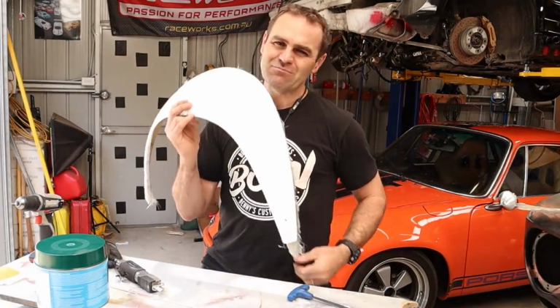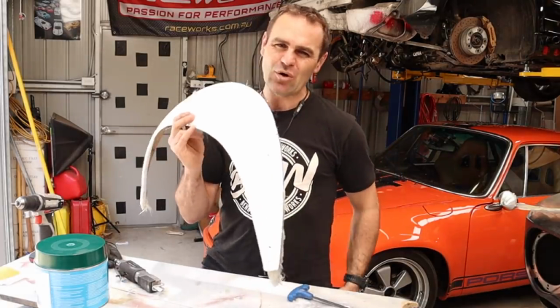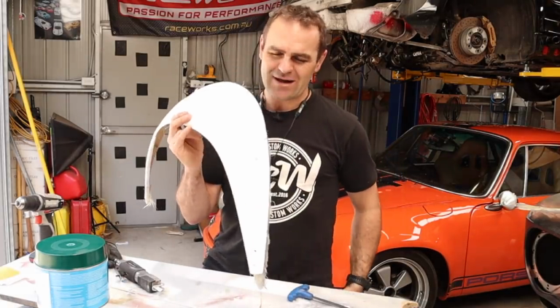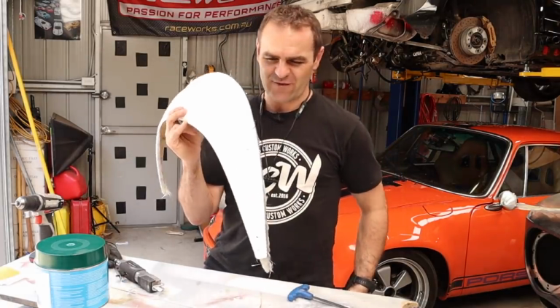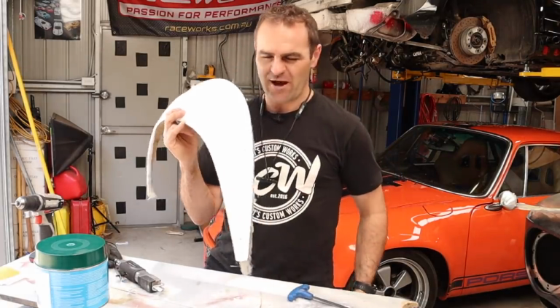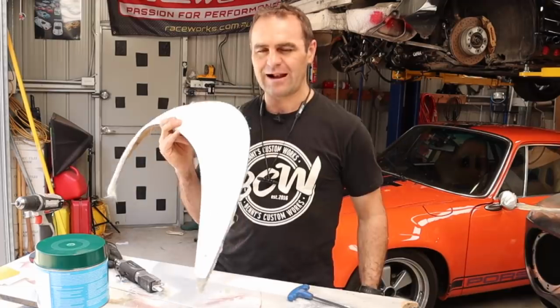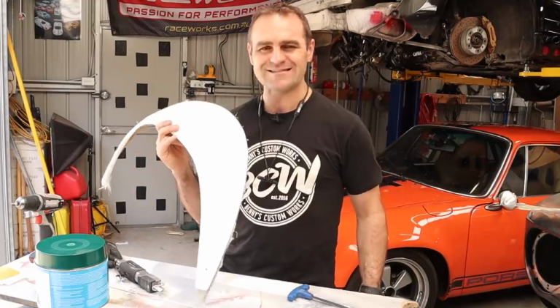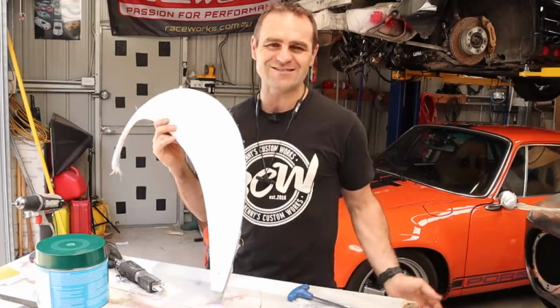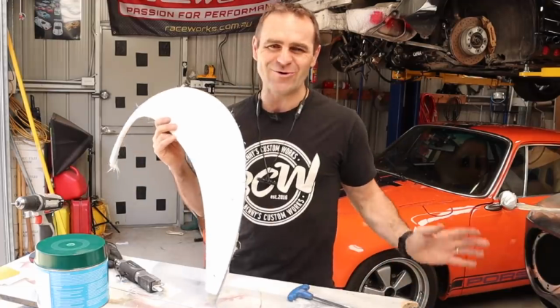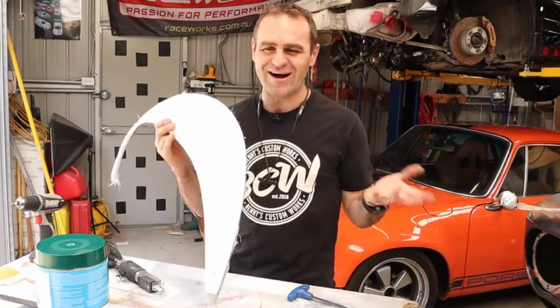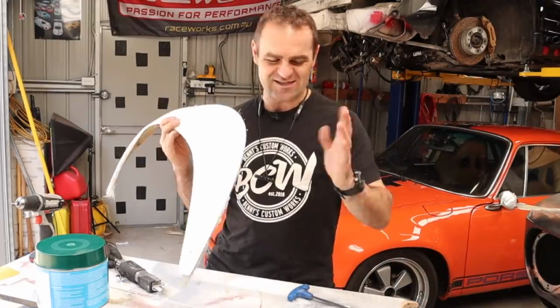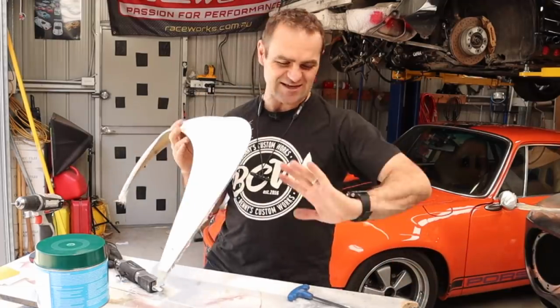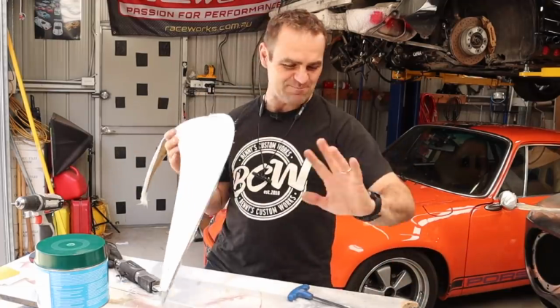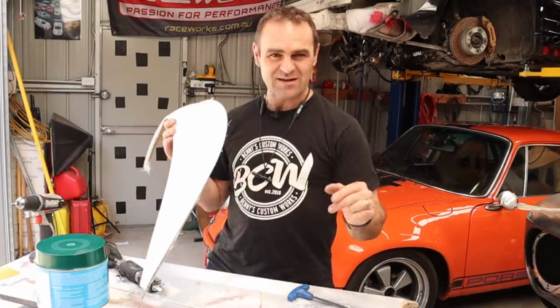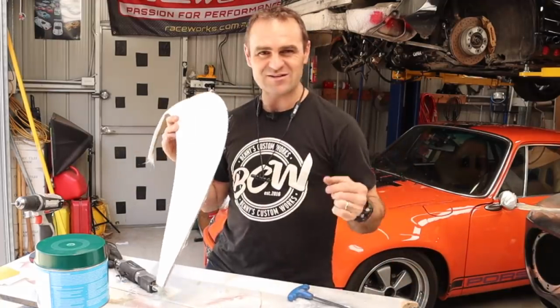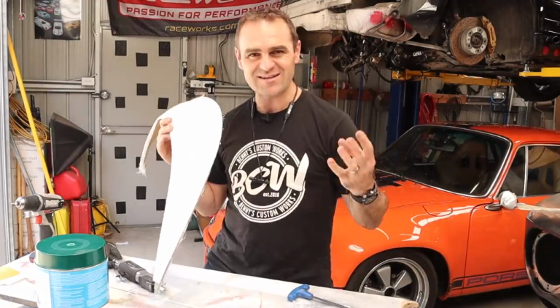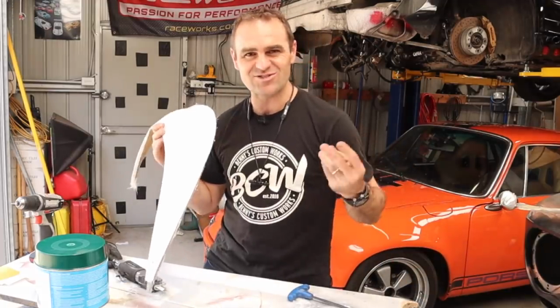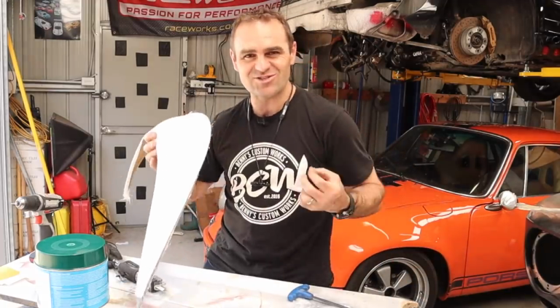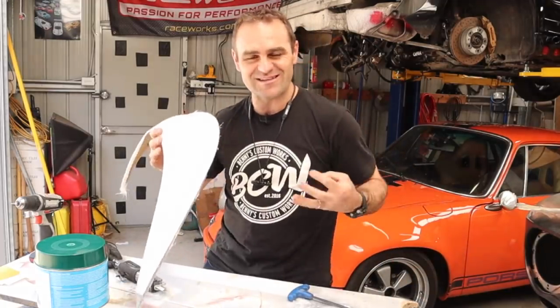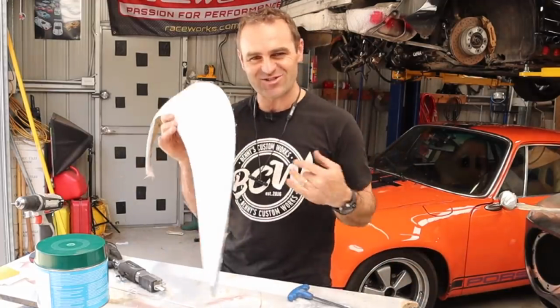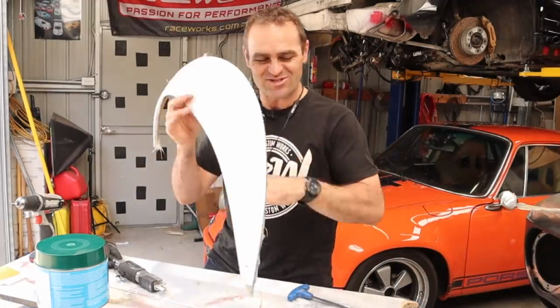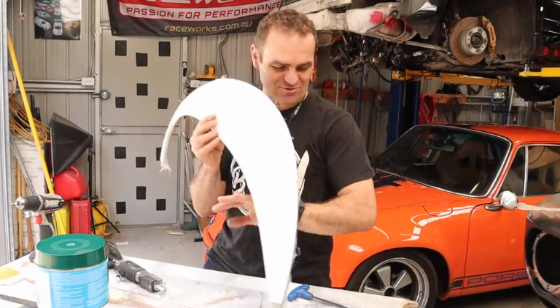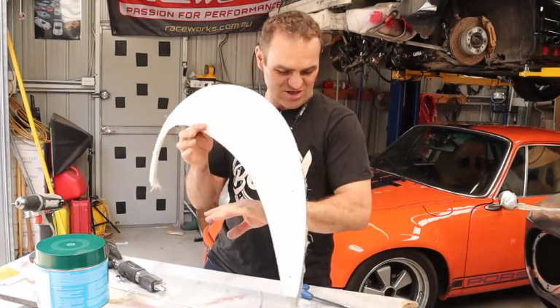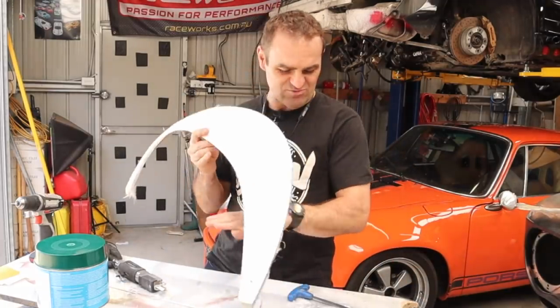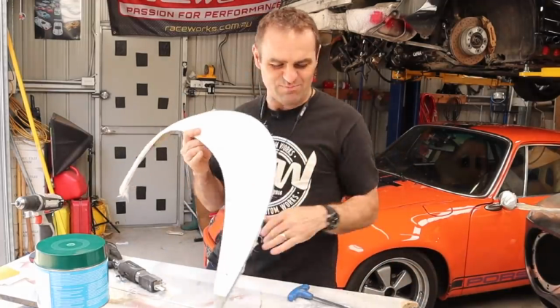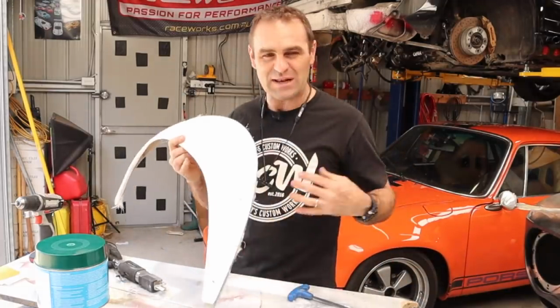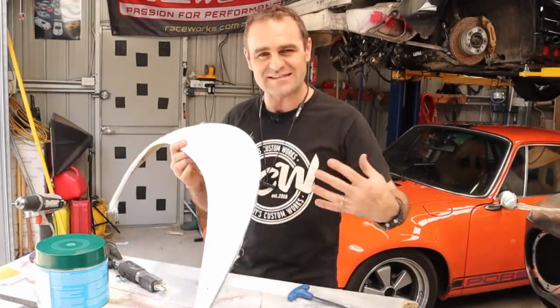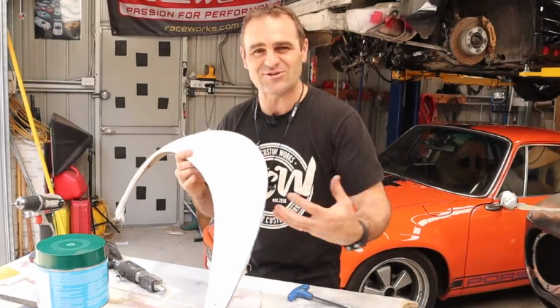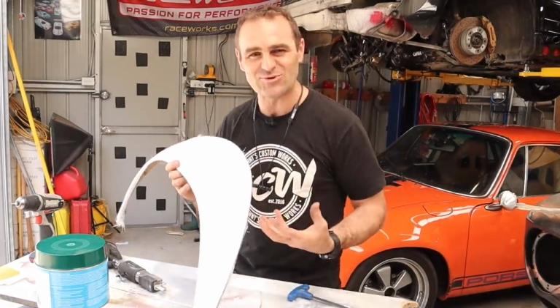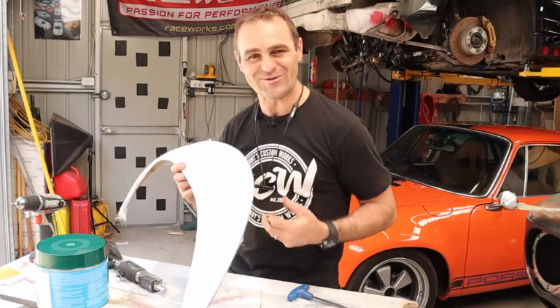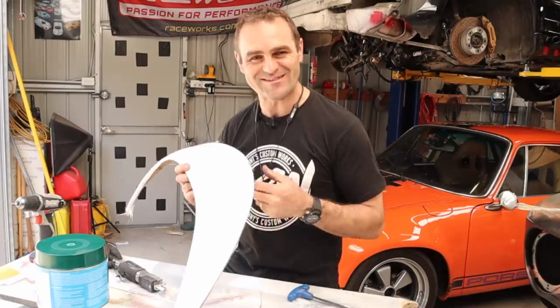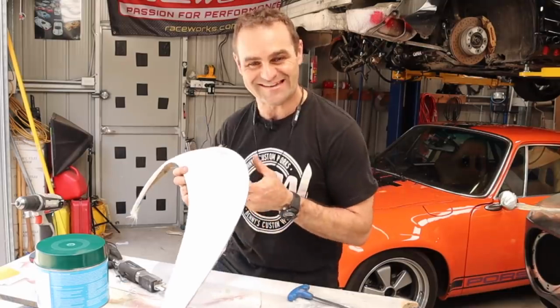More cutting fiberglass — it's so nice. The dust is just so pleasant and soothing on the skin.